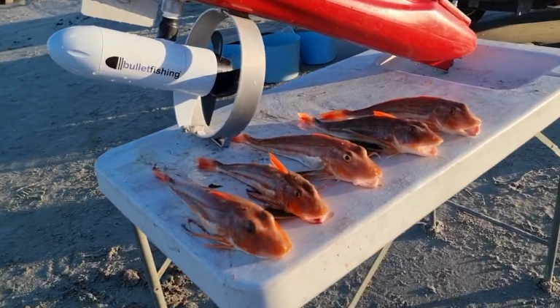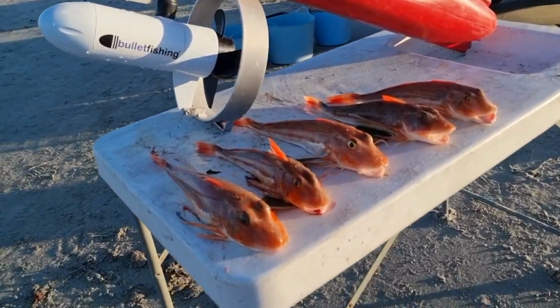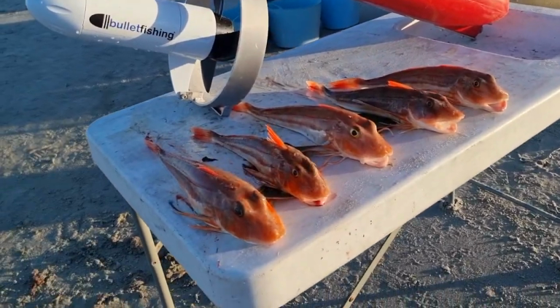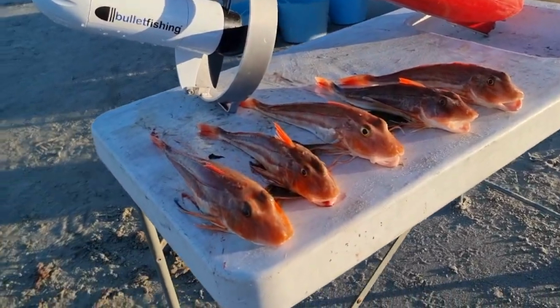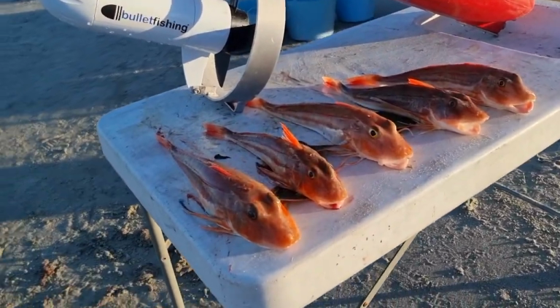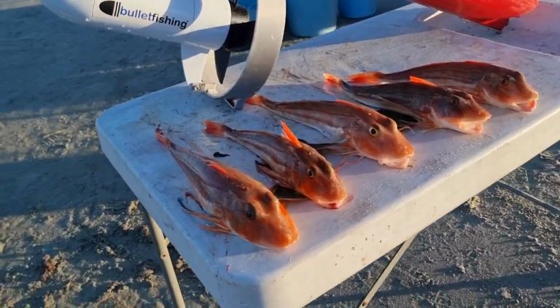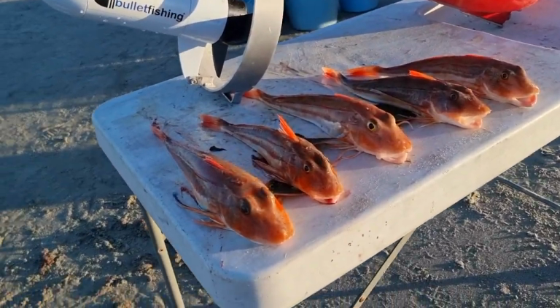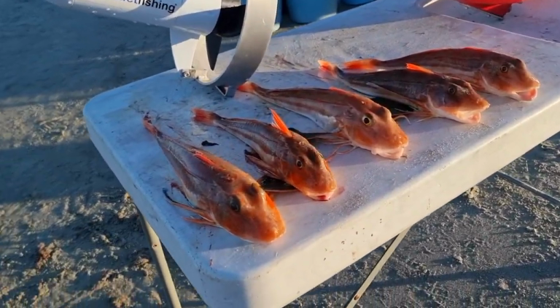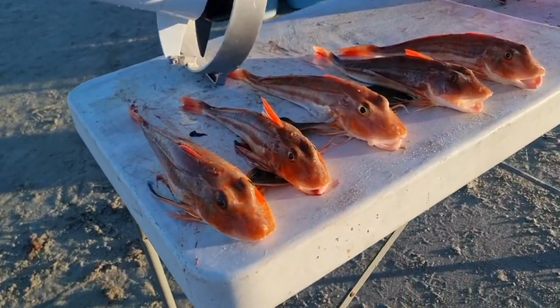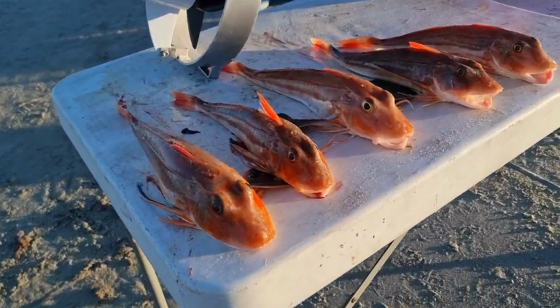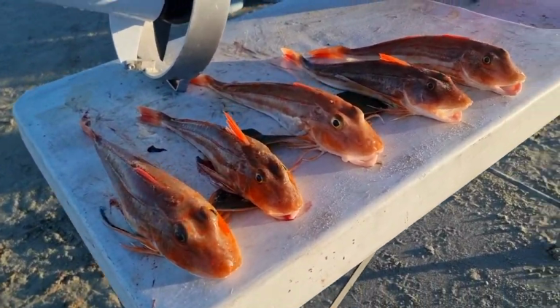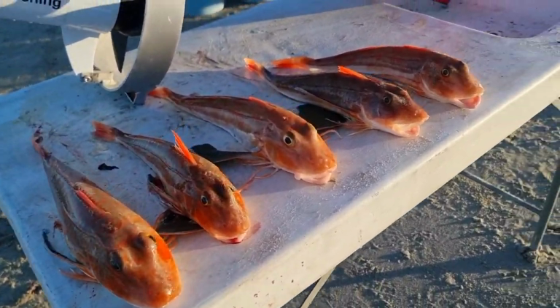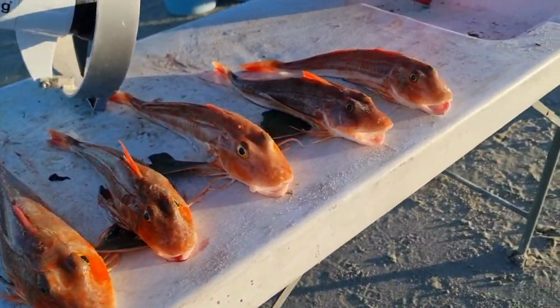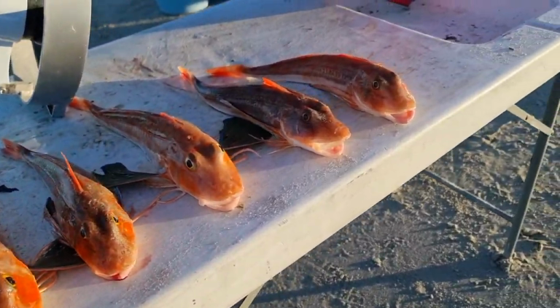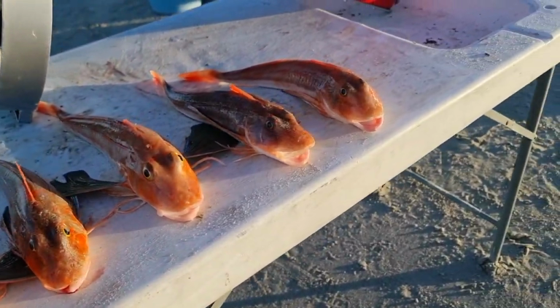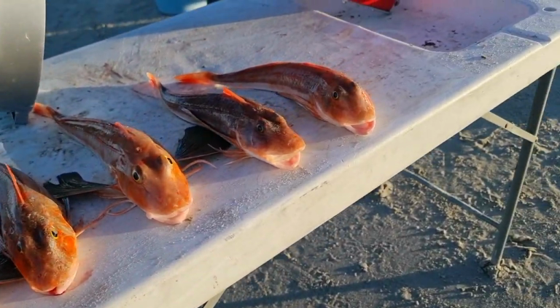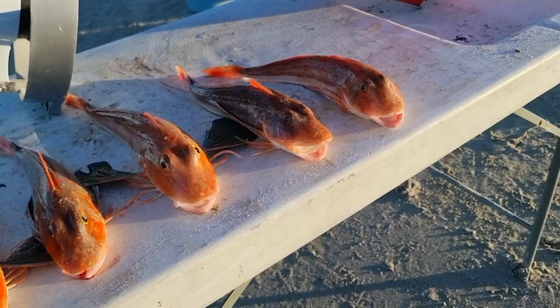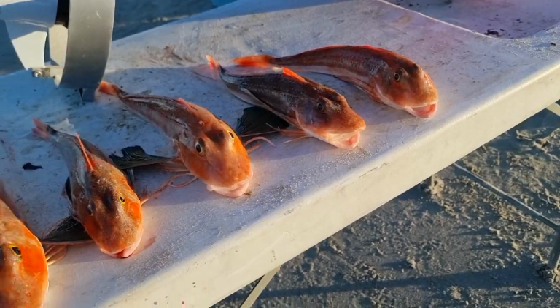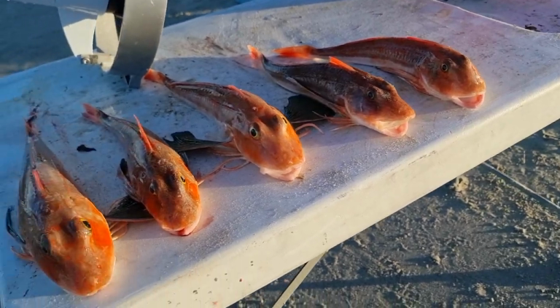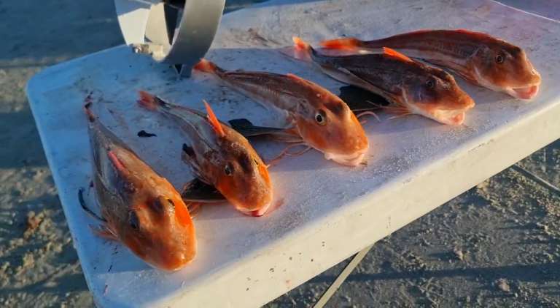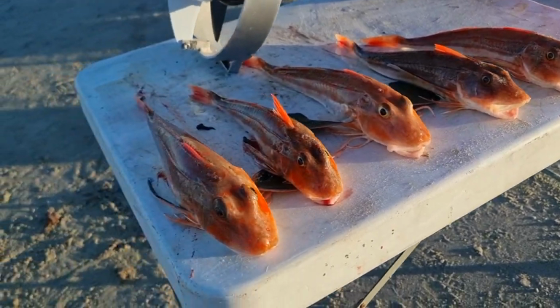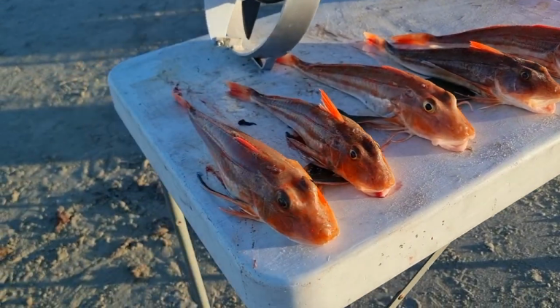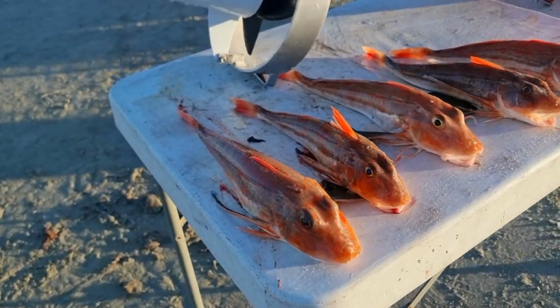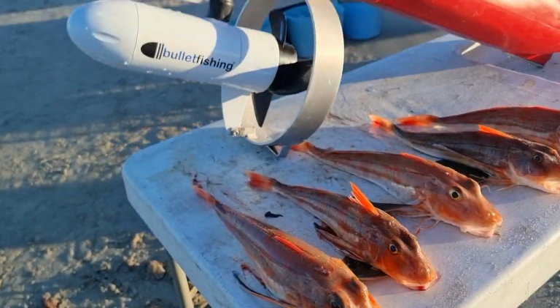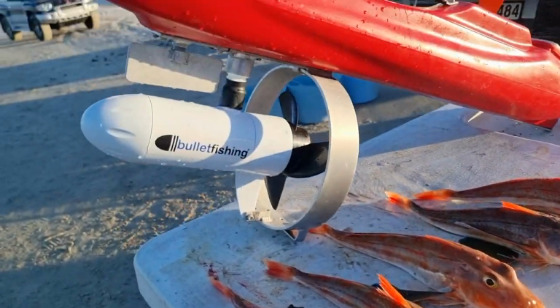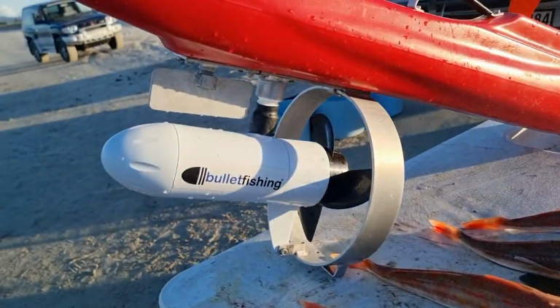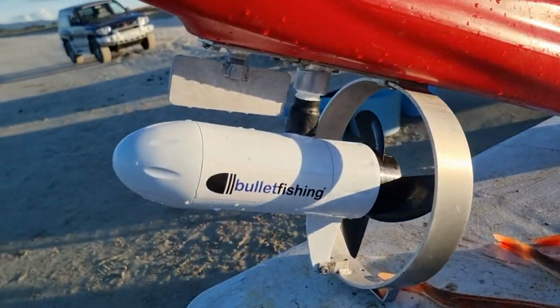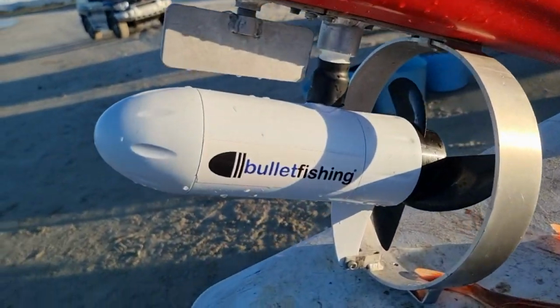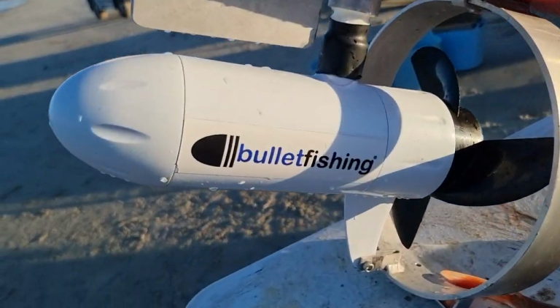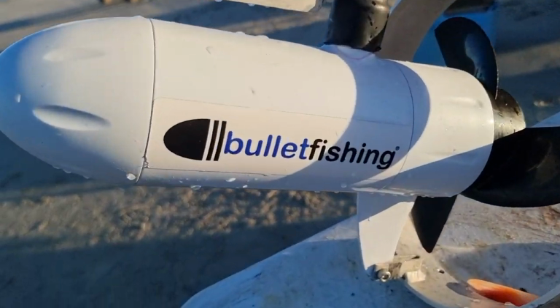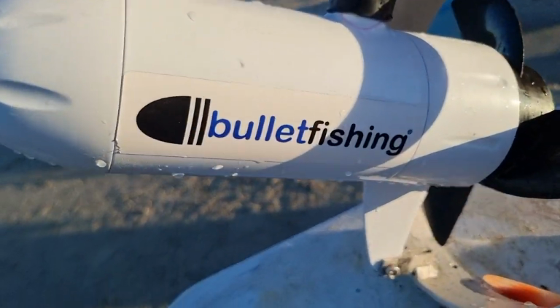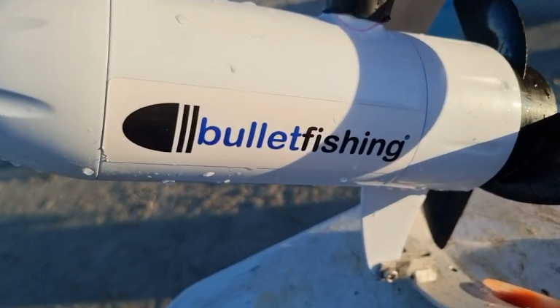Here's the end result — some beautiful catches from that set.